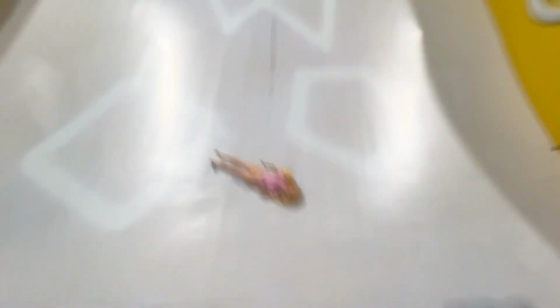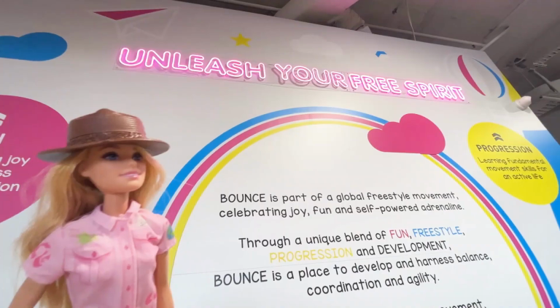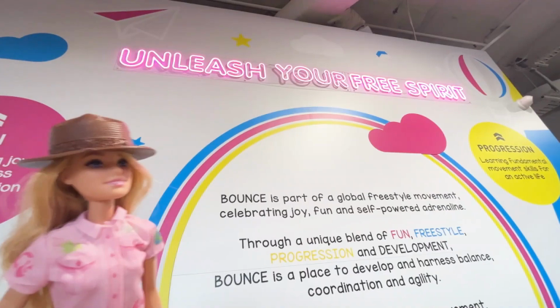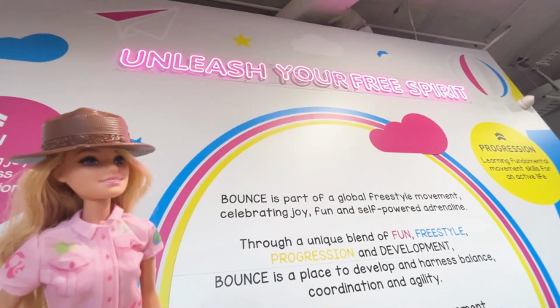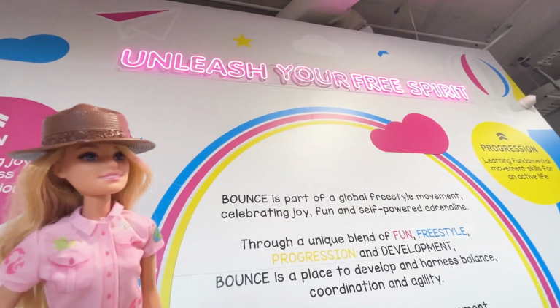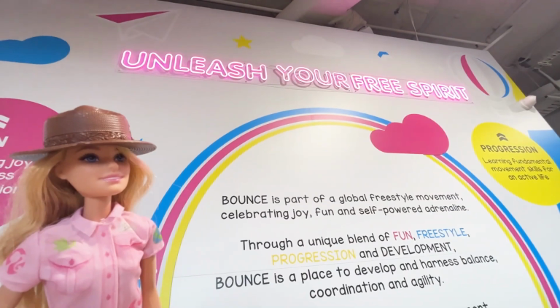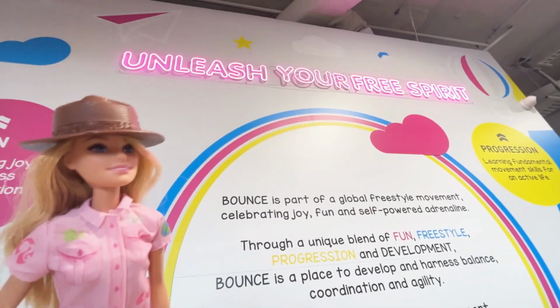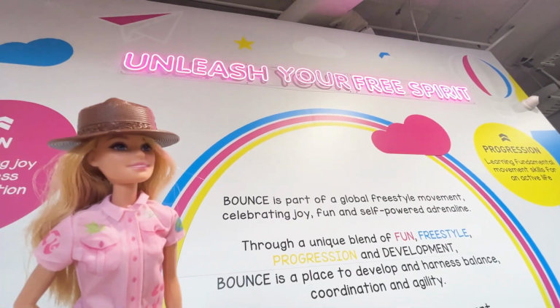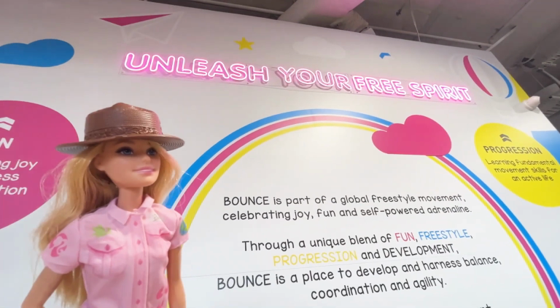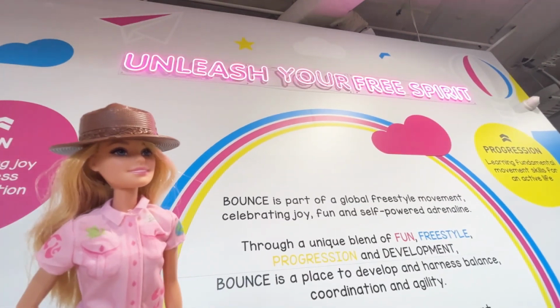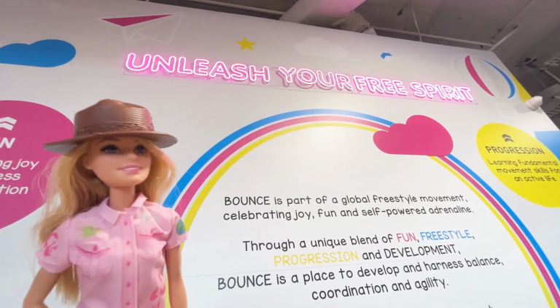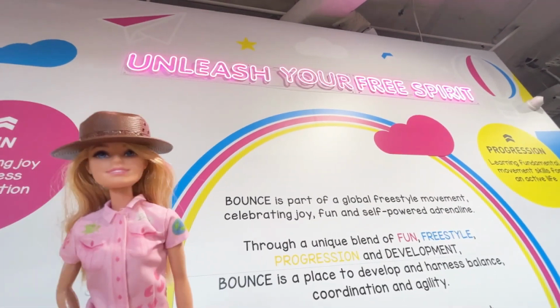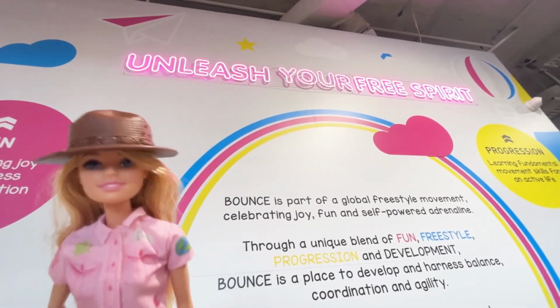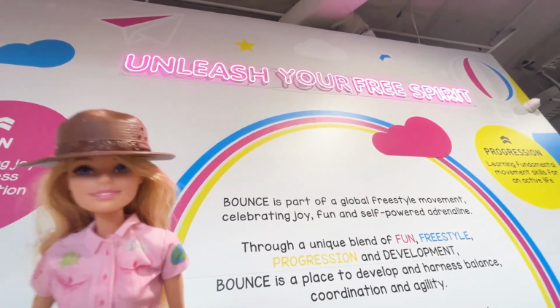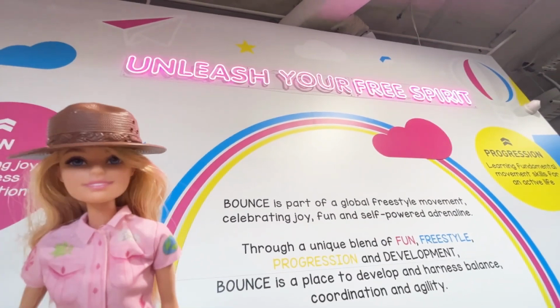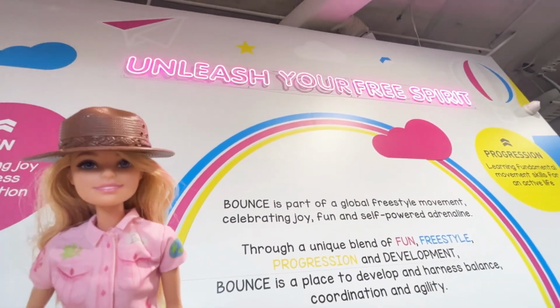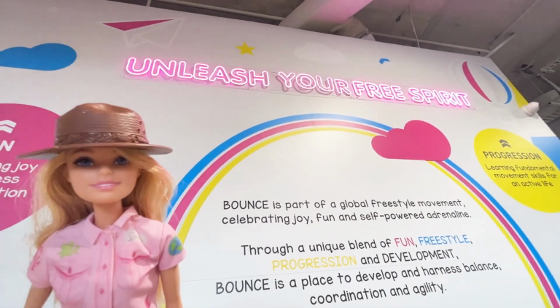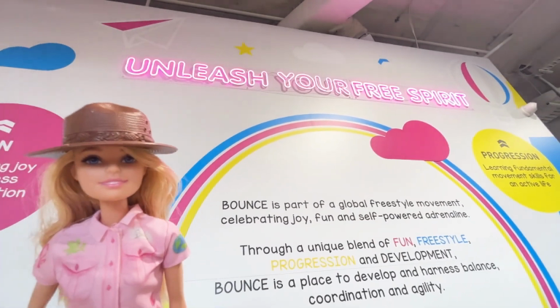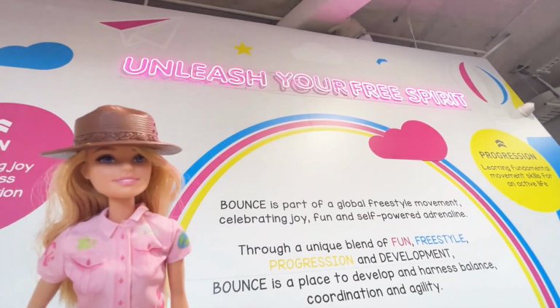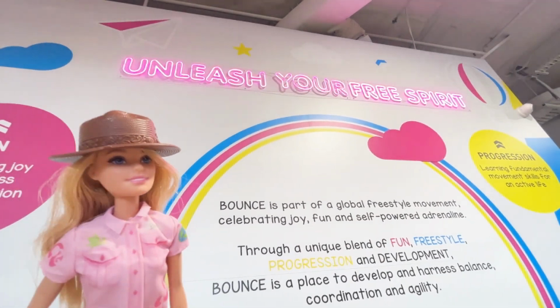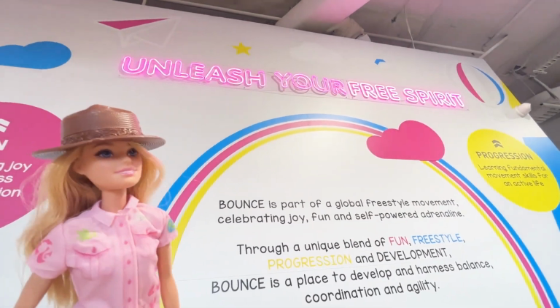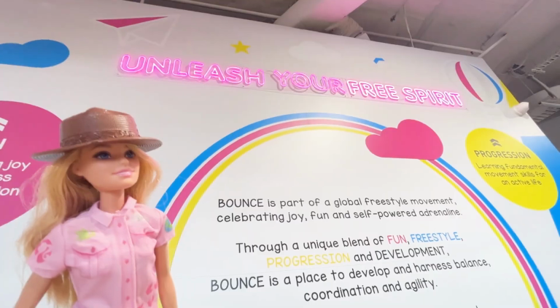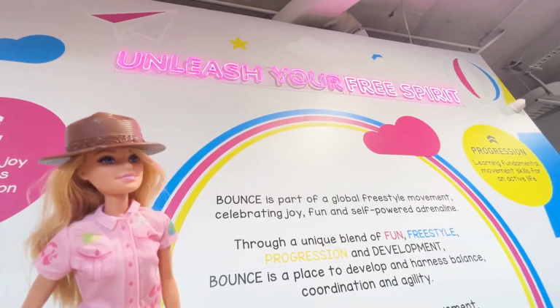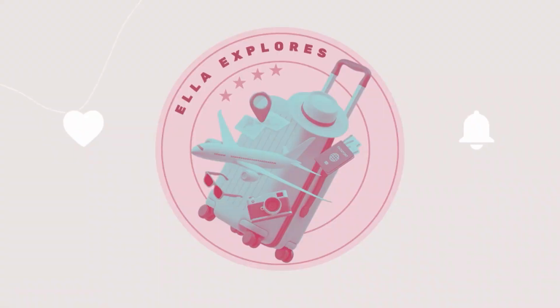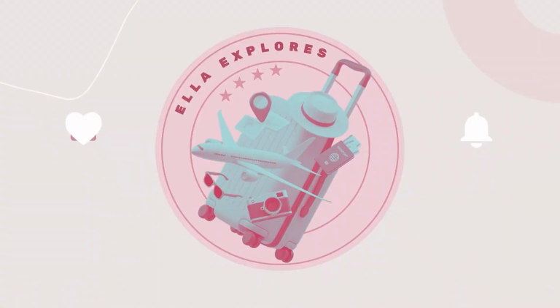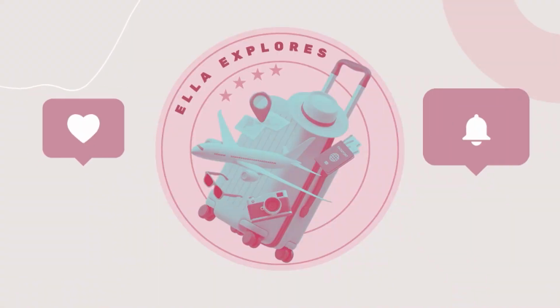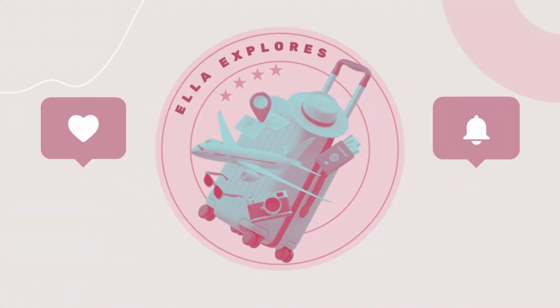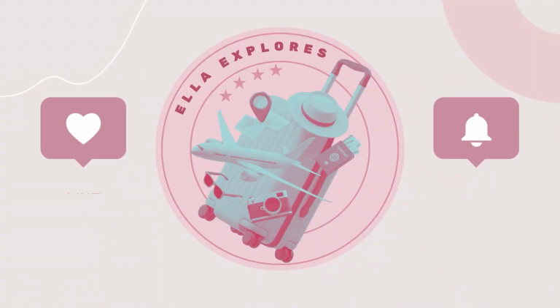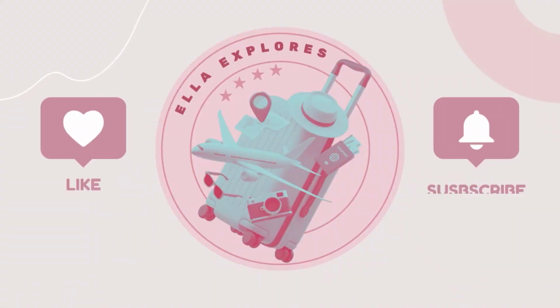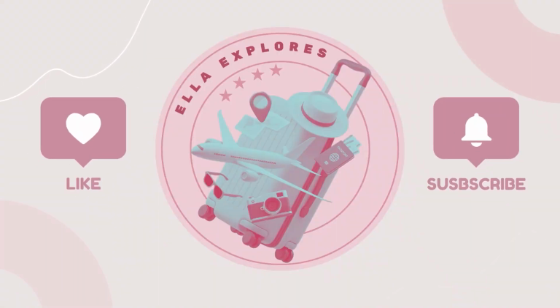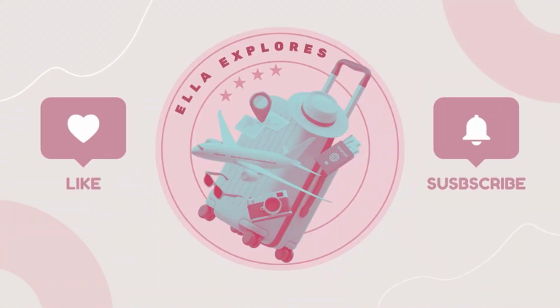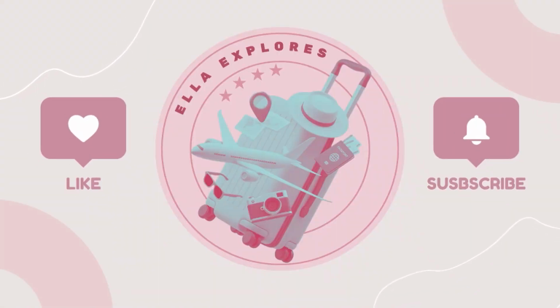Thanks so much for joining me at Mini Bounce today. Don't forget to like and subscribe so you don't miss our next adventure.